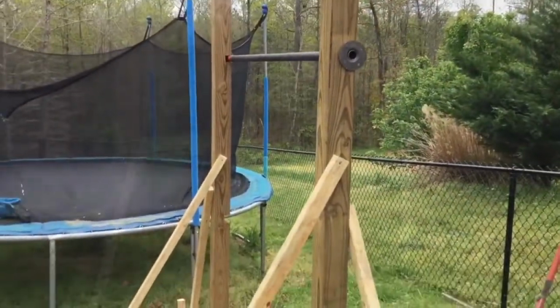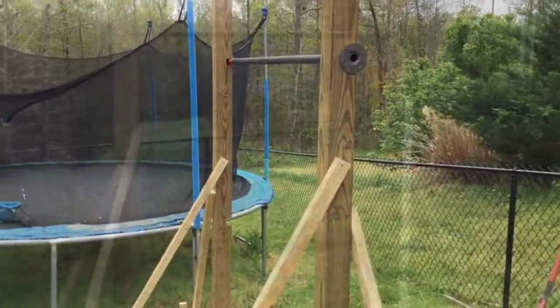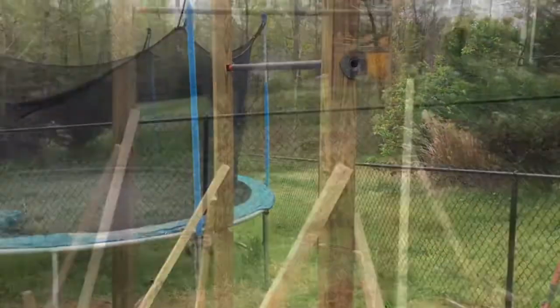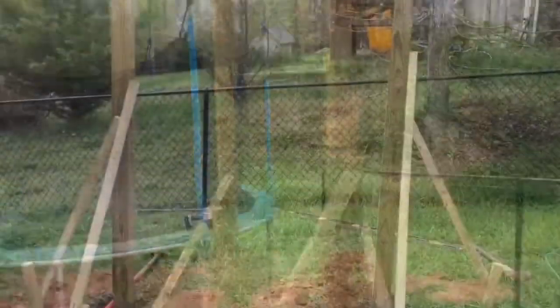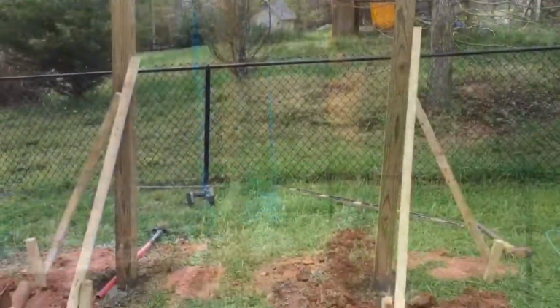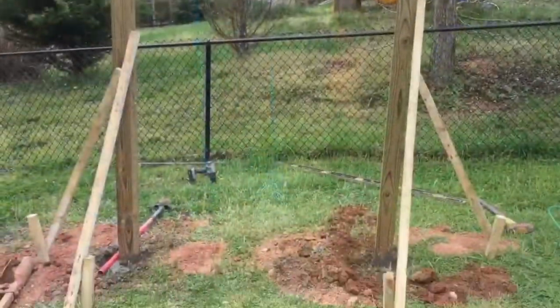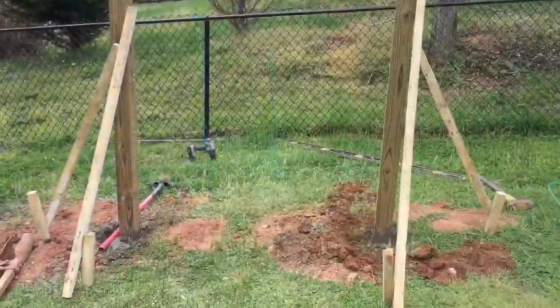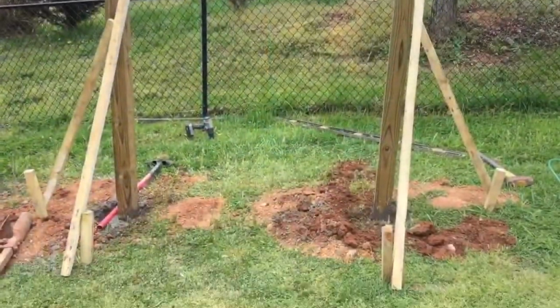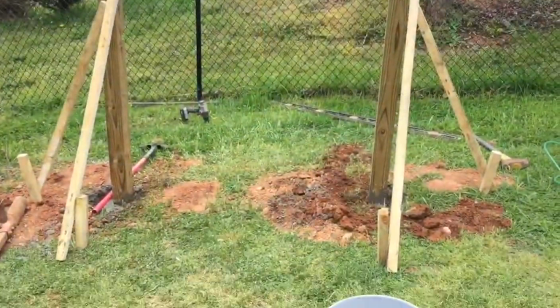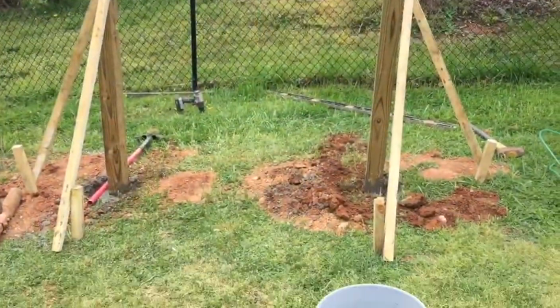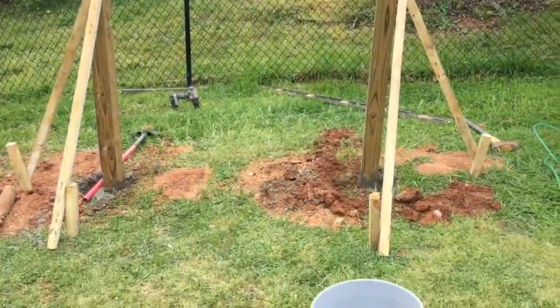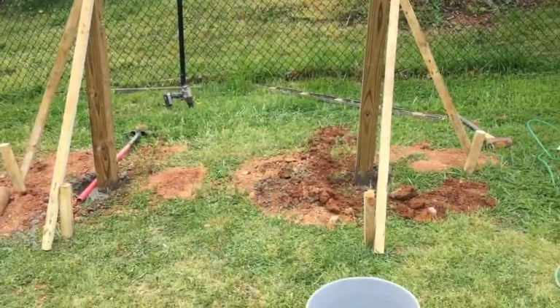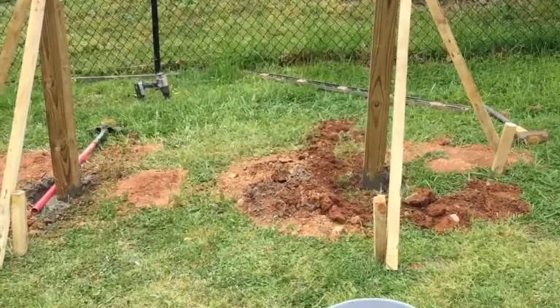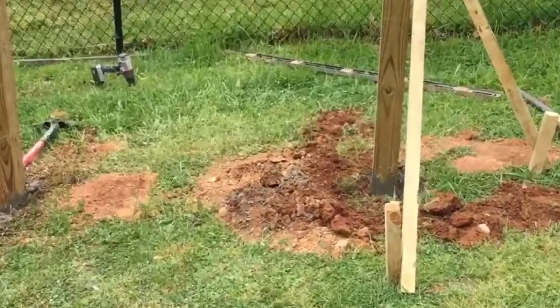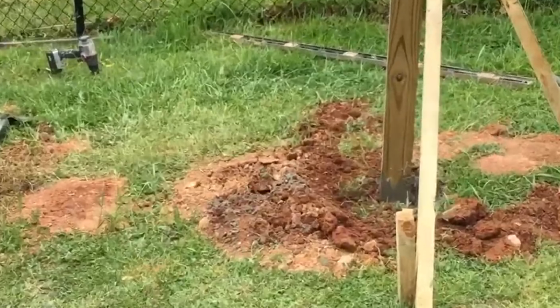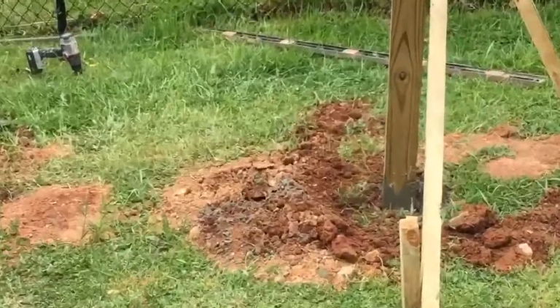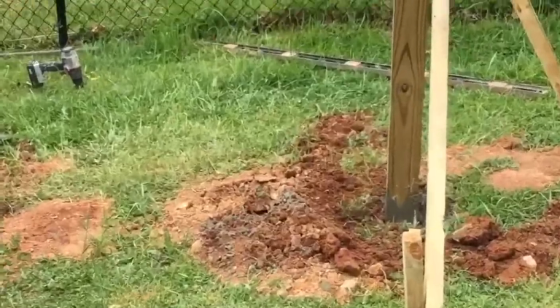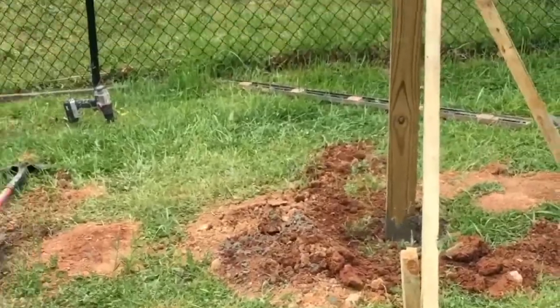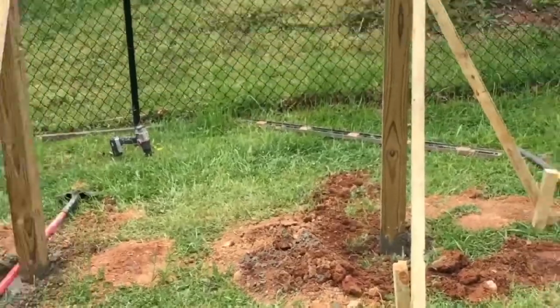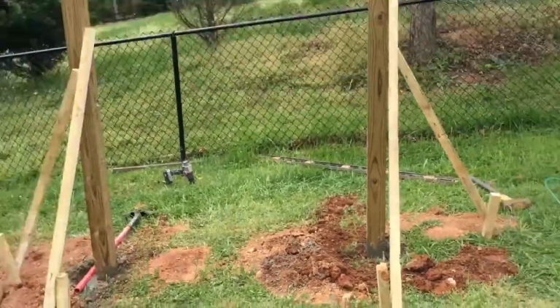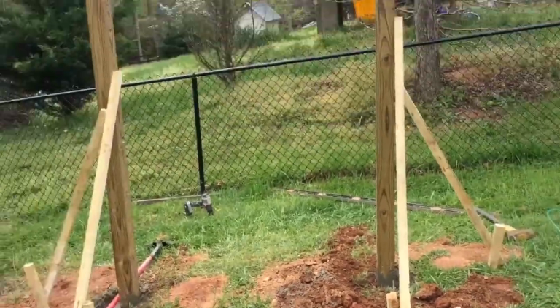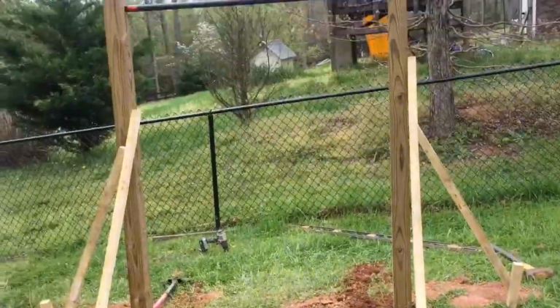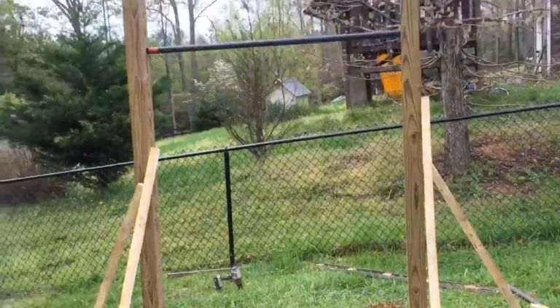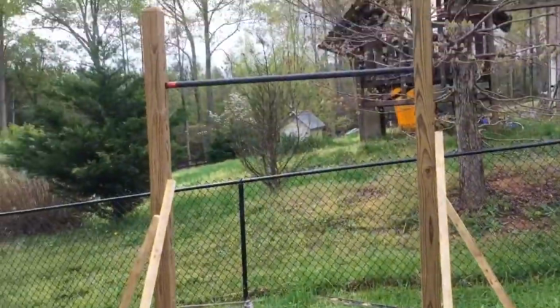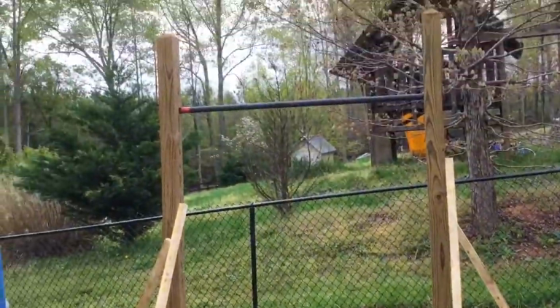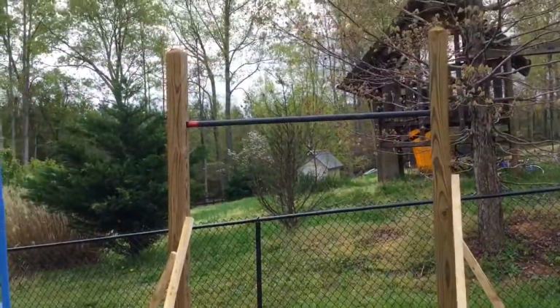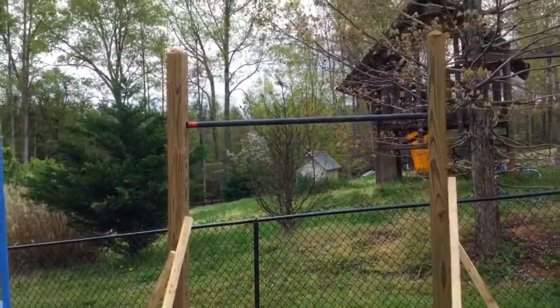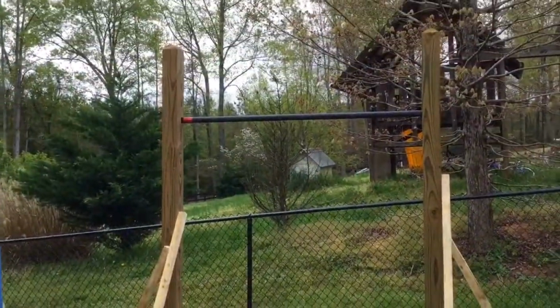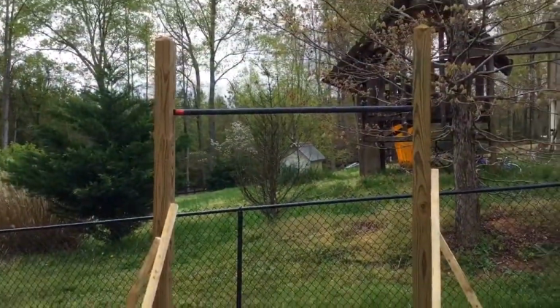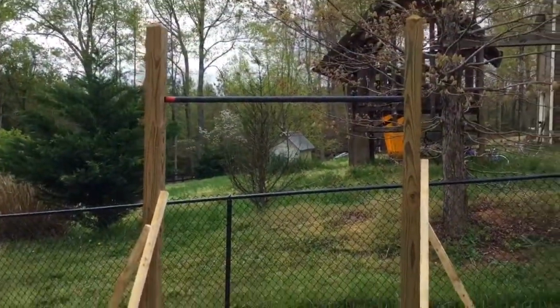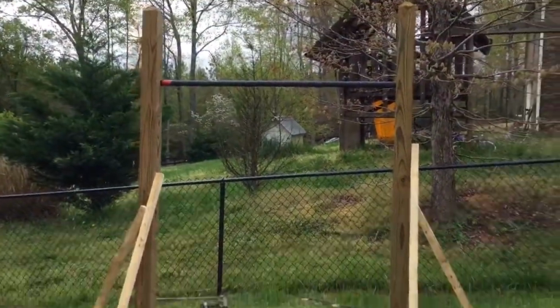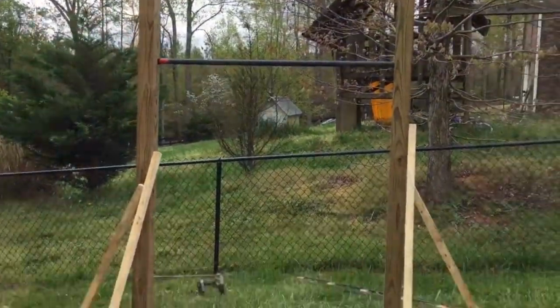Now we're going to let the concrete dry. Besides that, it looks really good — I'm excited.